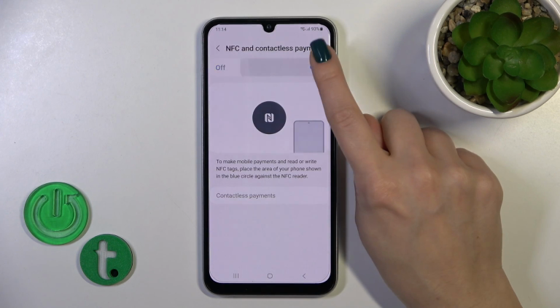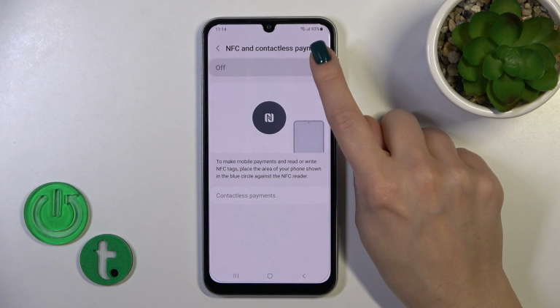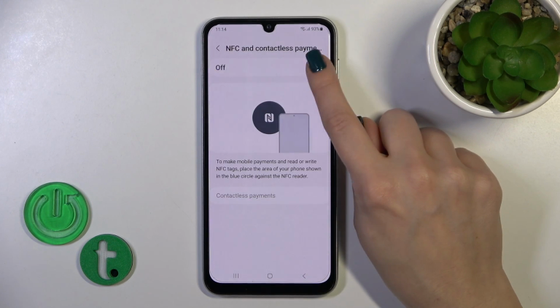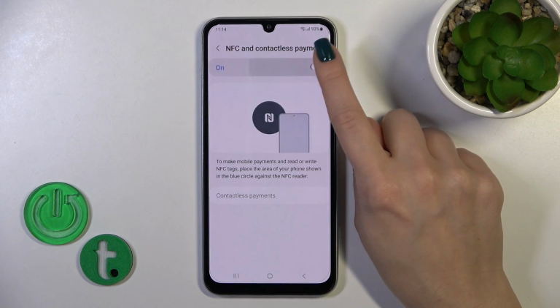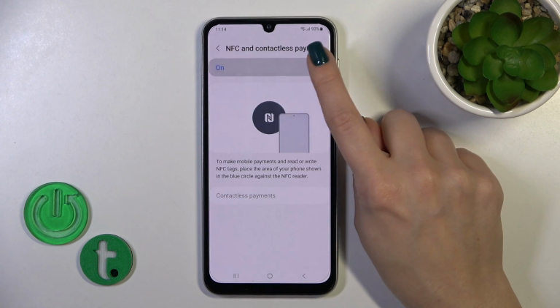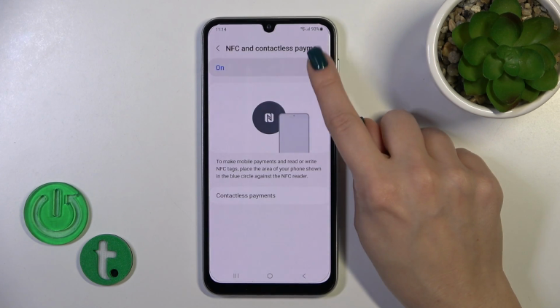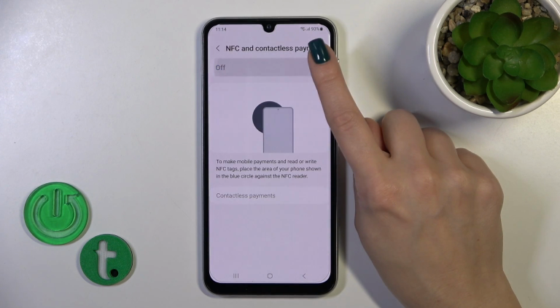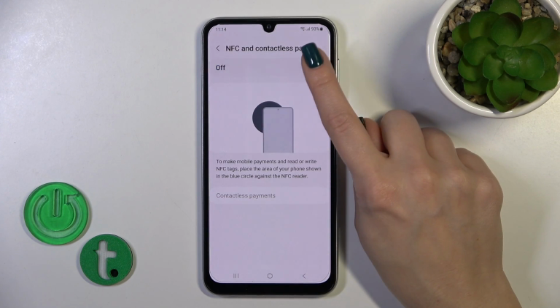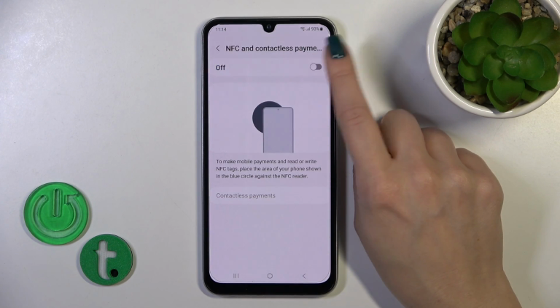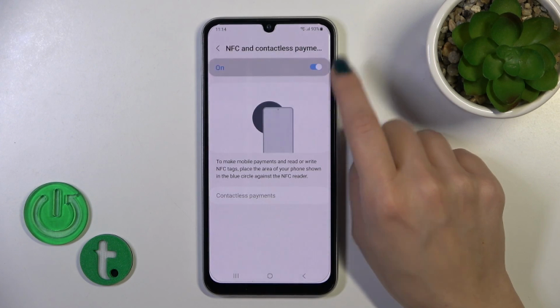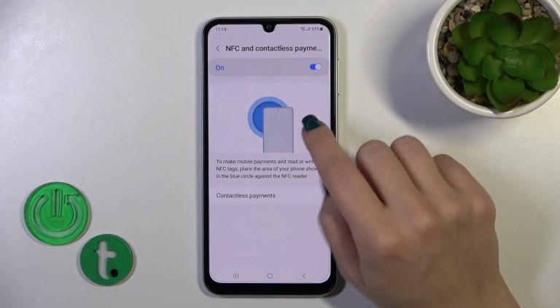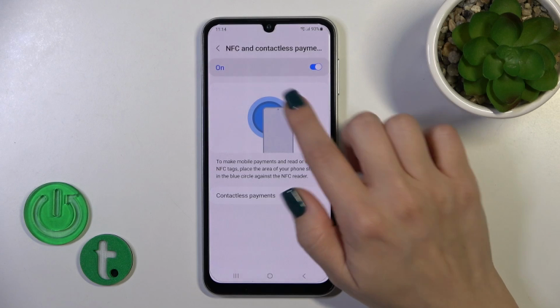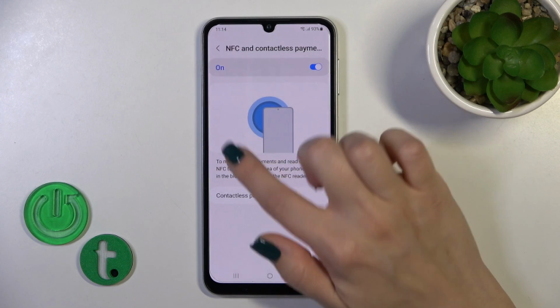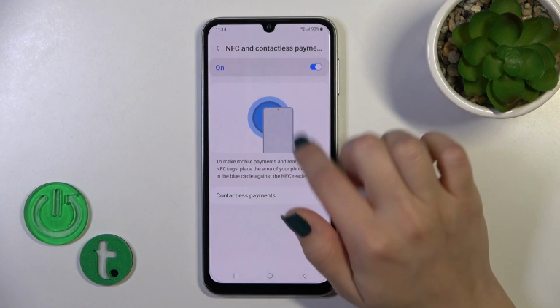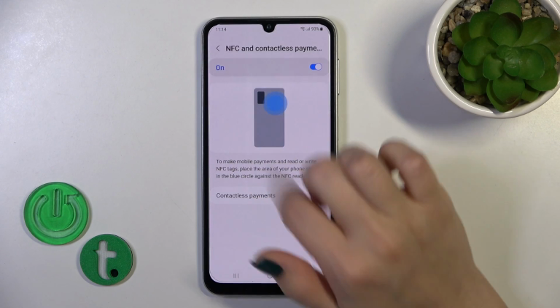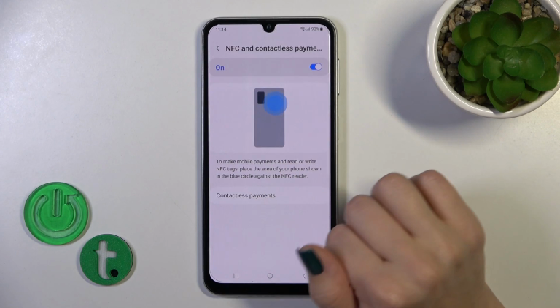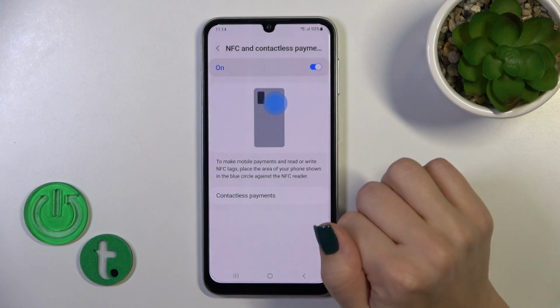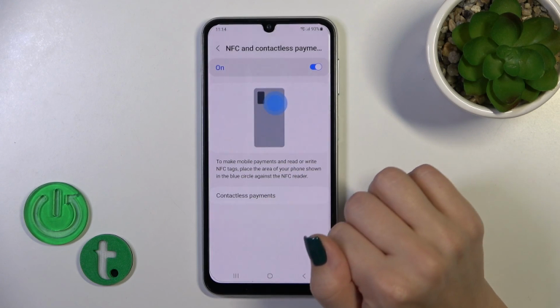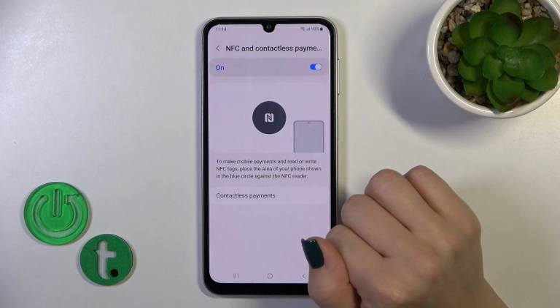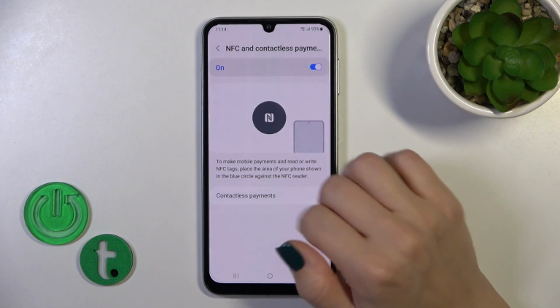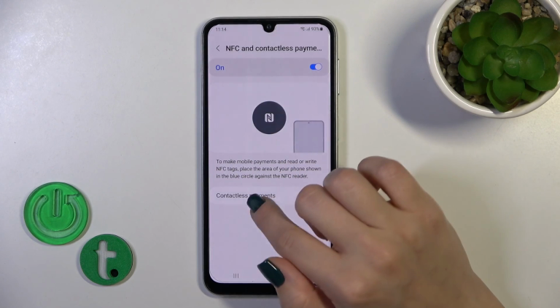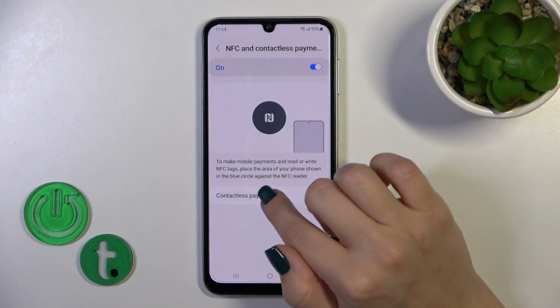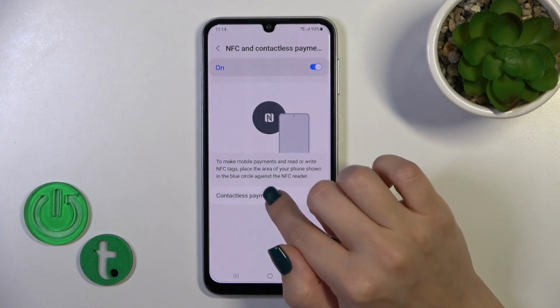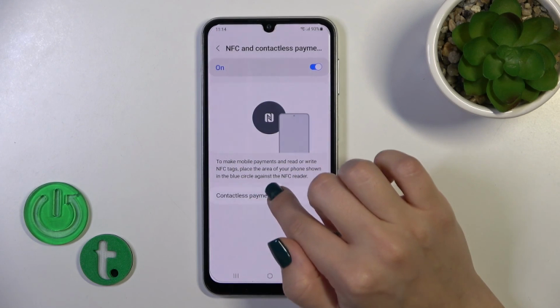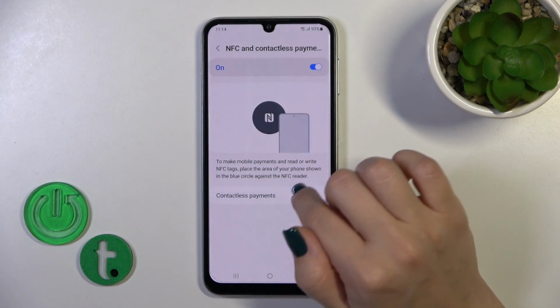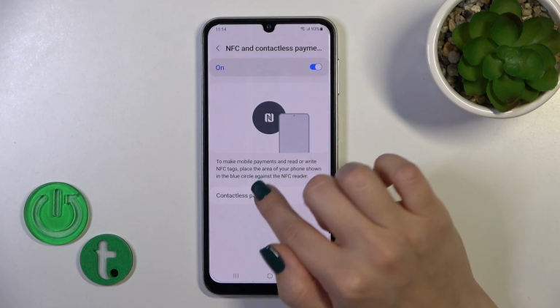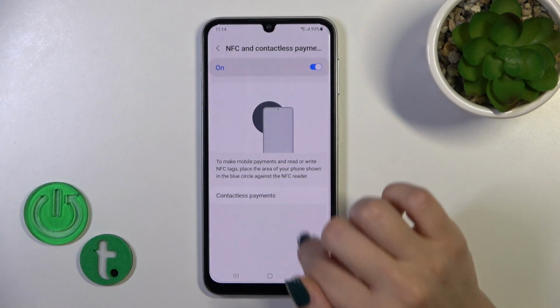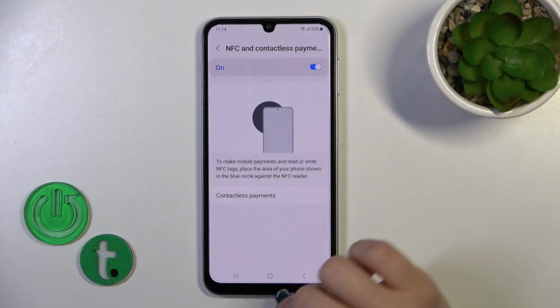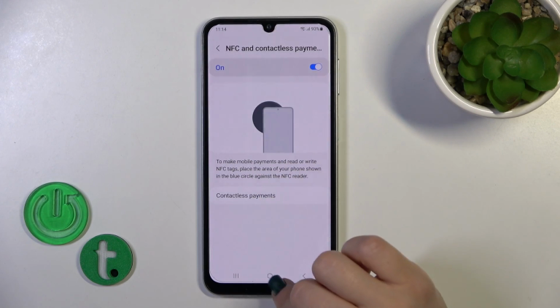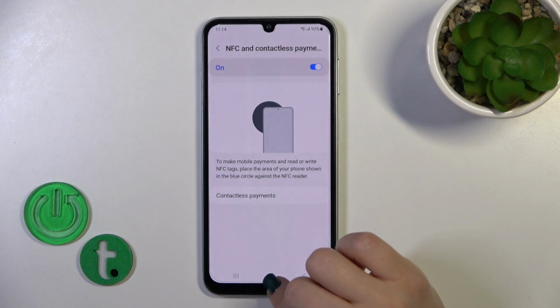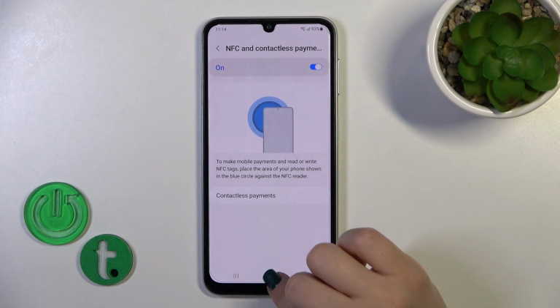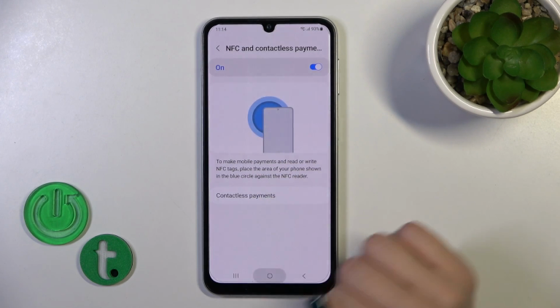Also, you could open it from here and in this section you could also switch the contactless payments.